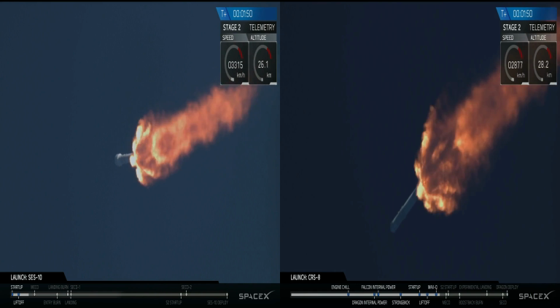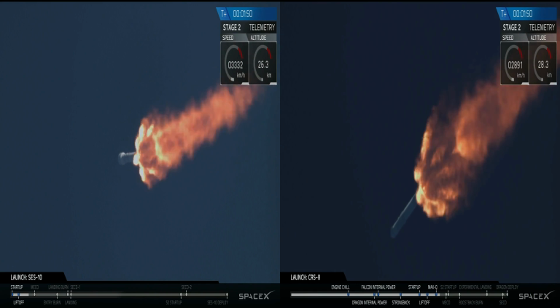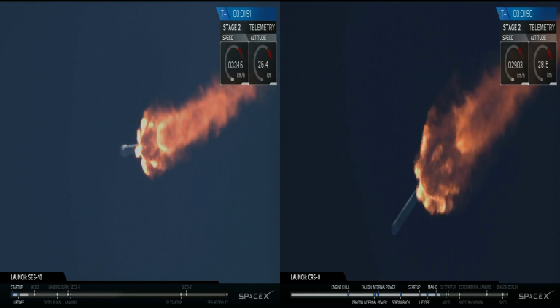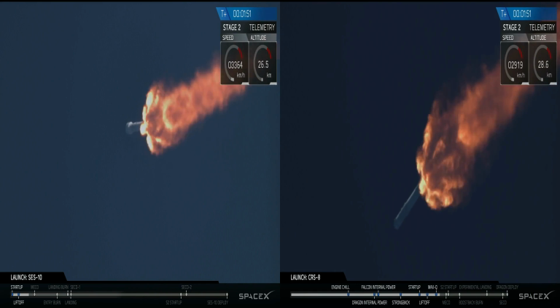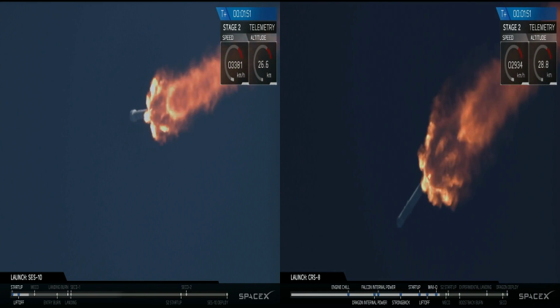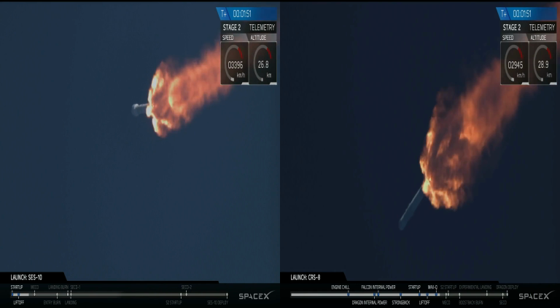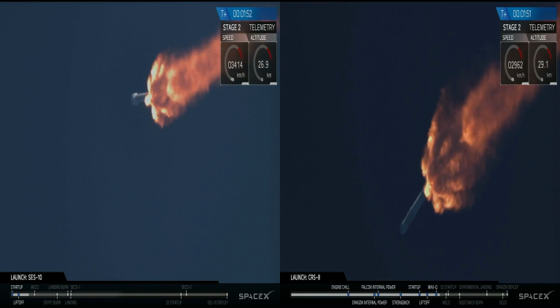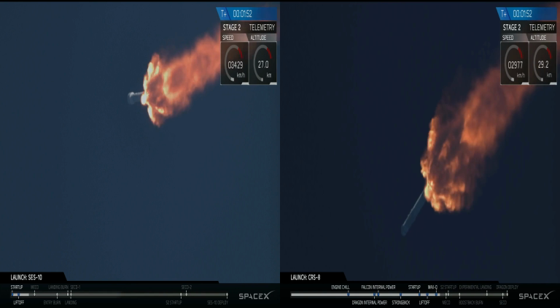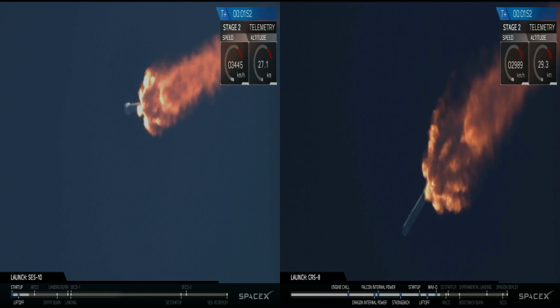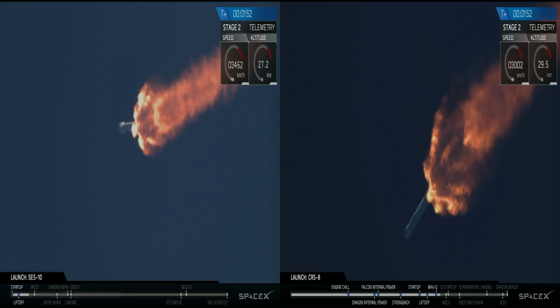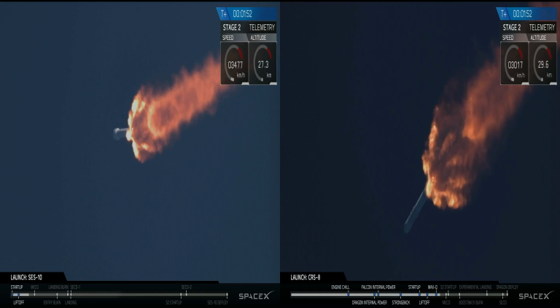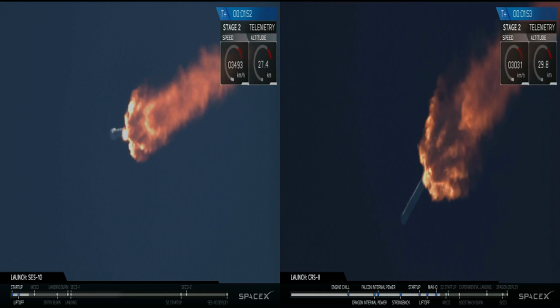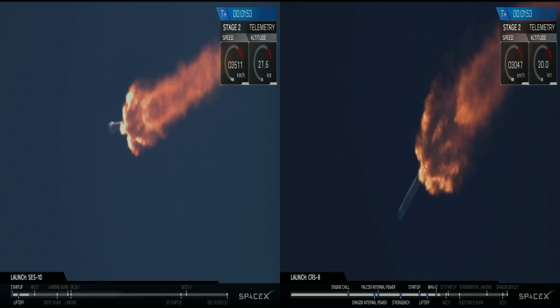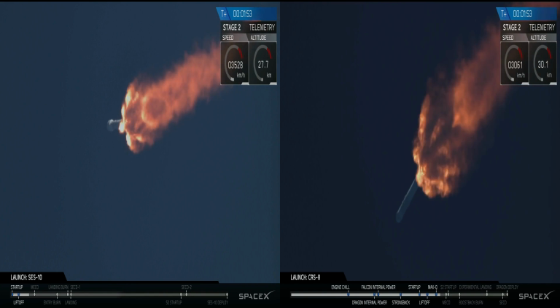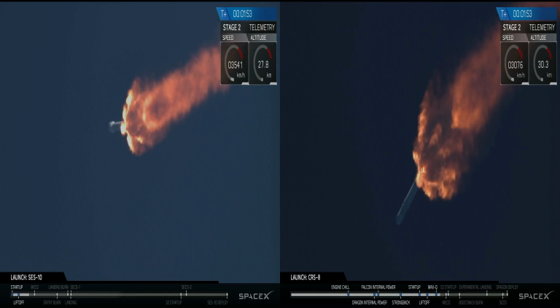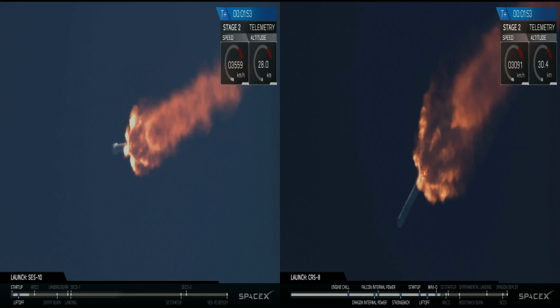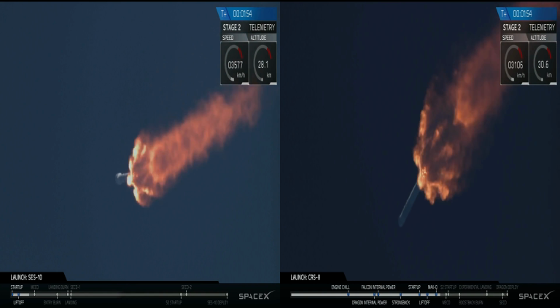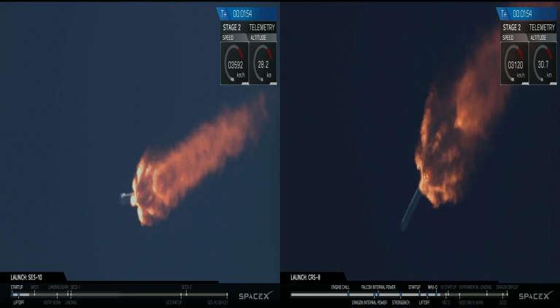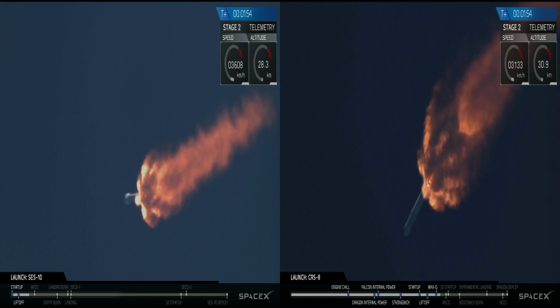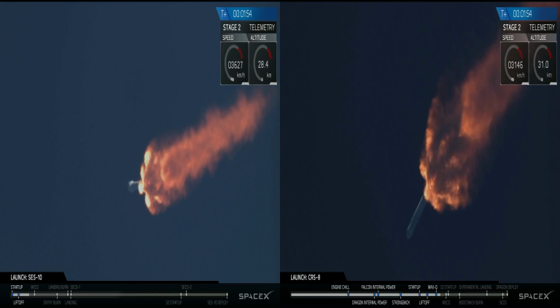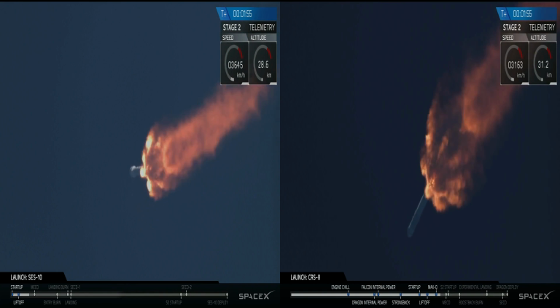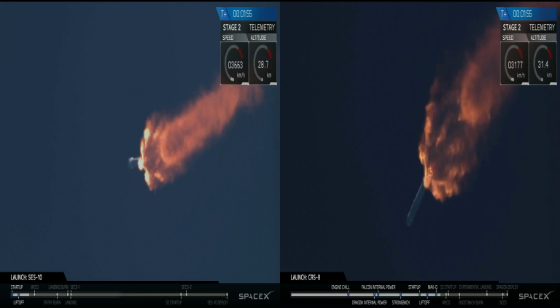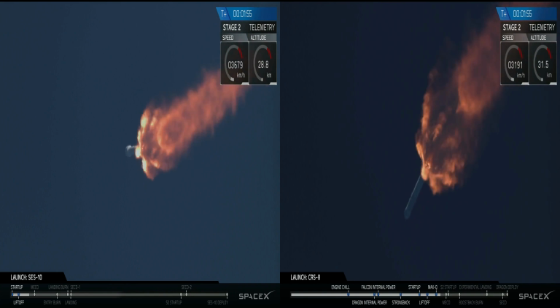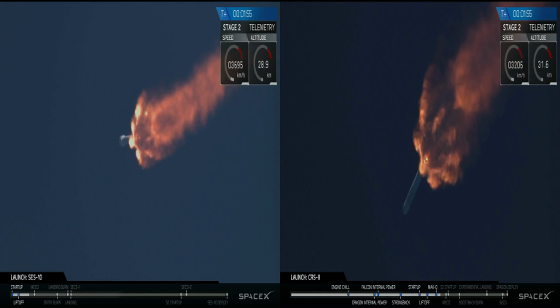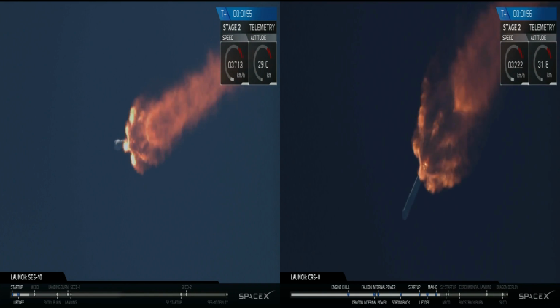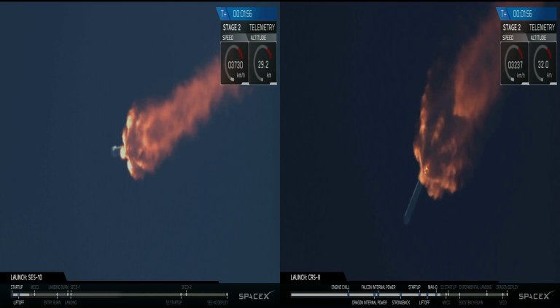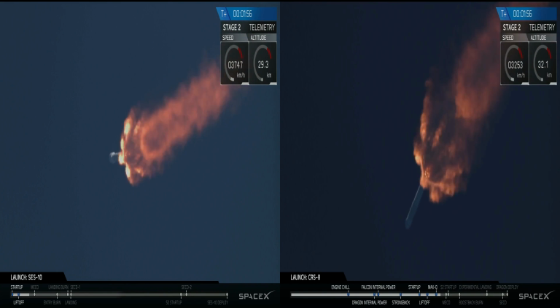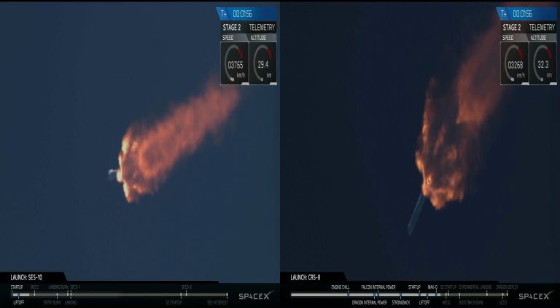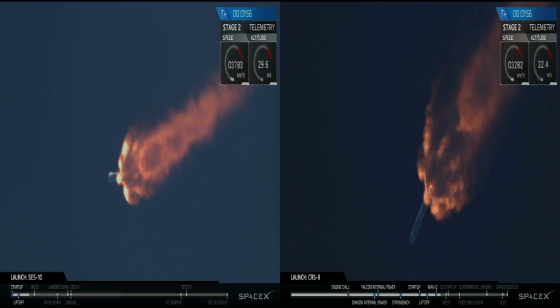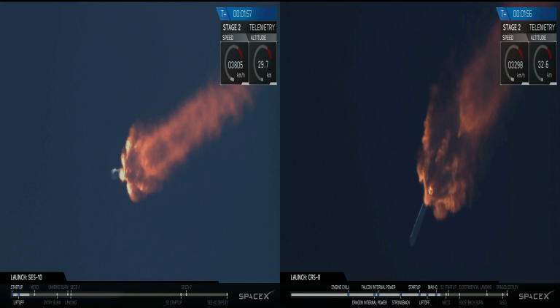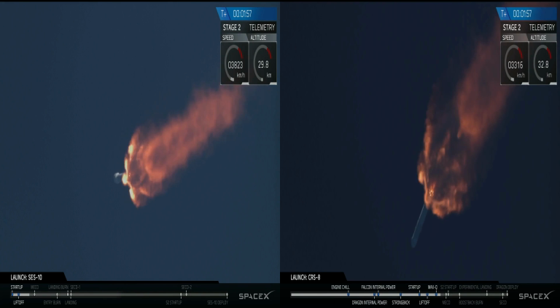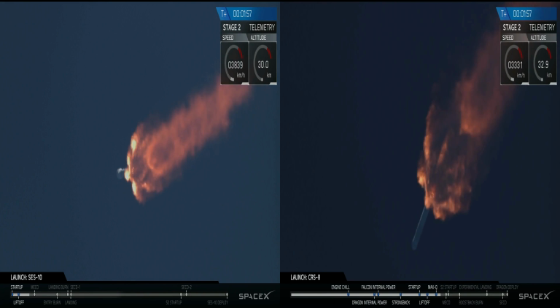We're through that critical phase of flight. The next major event coming up in about 35 seconds: main engine cutoff.